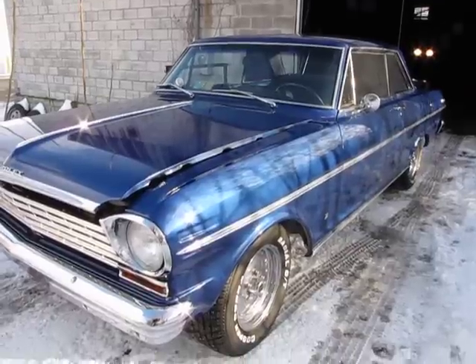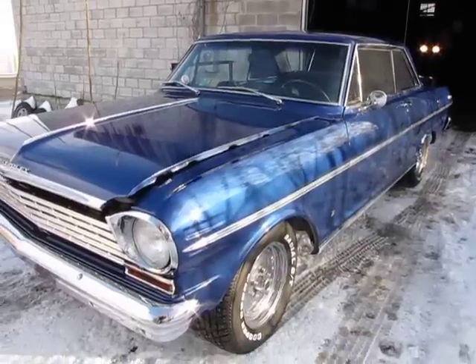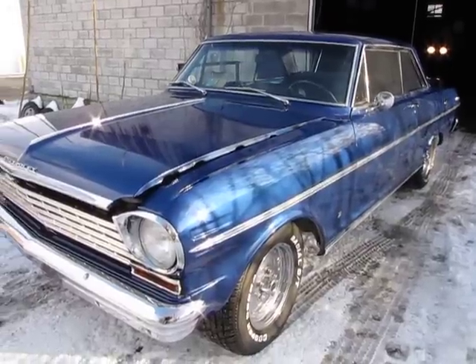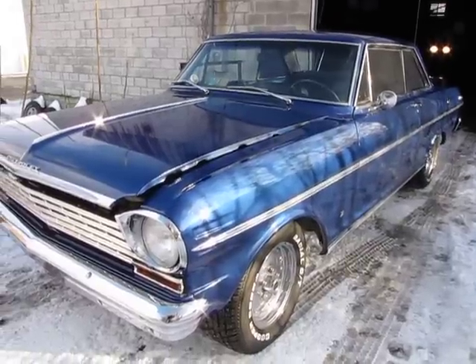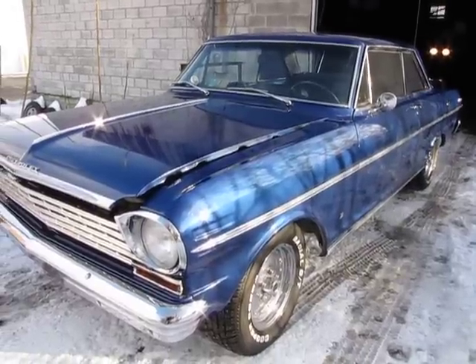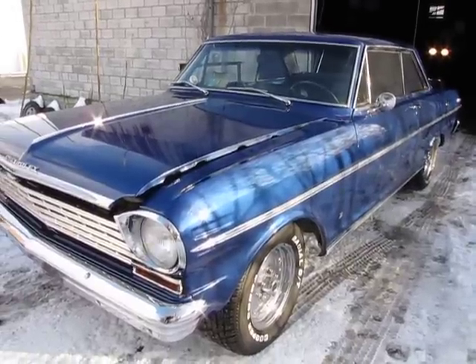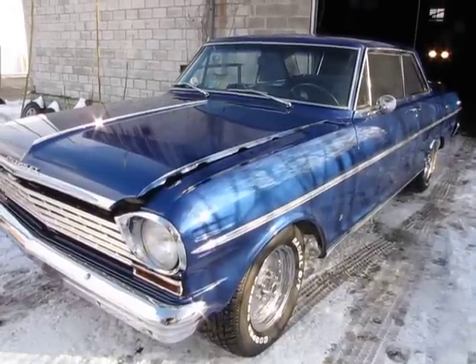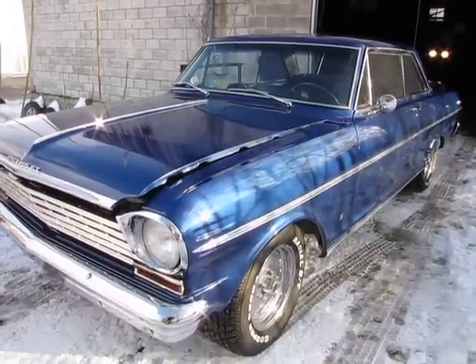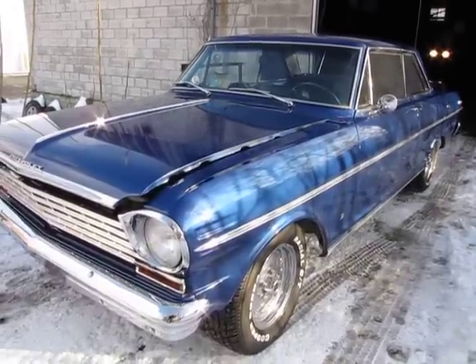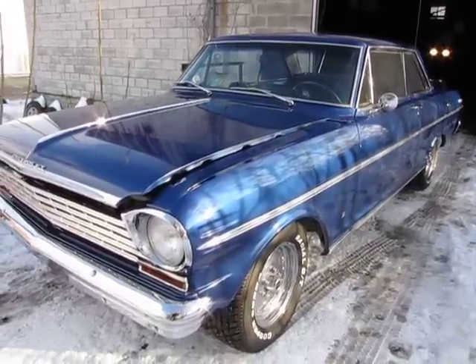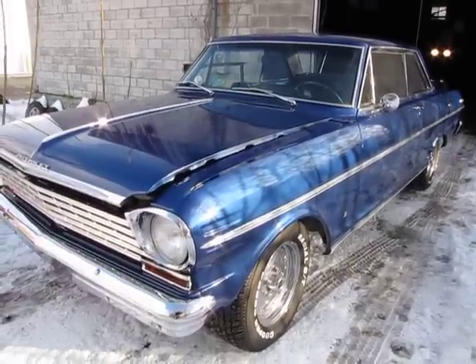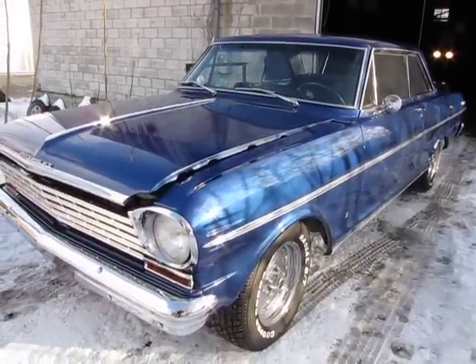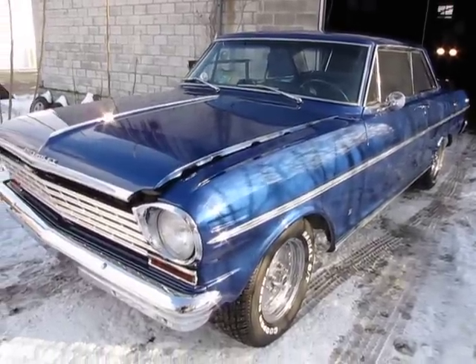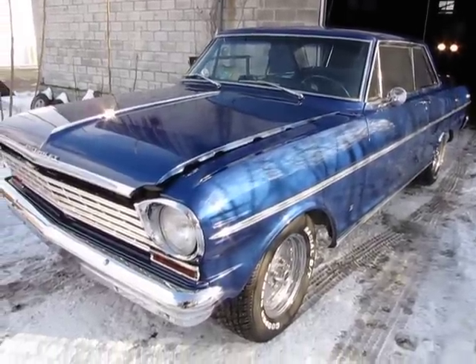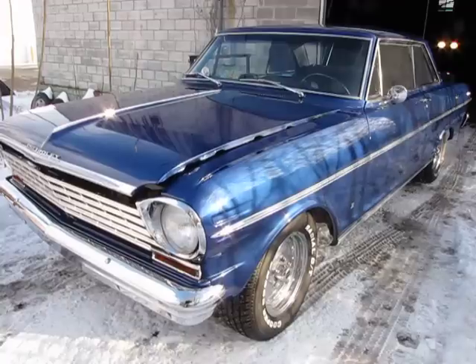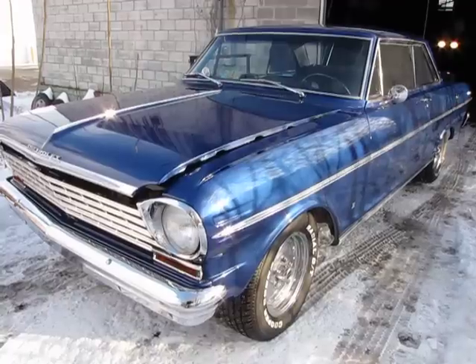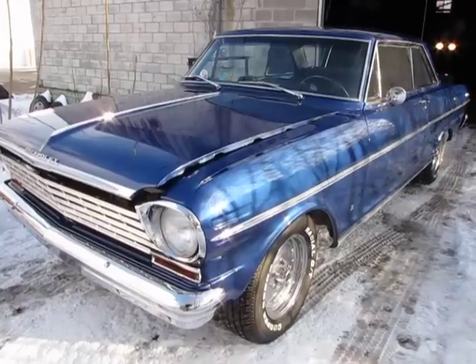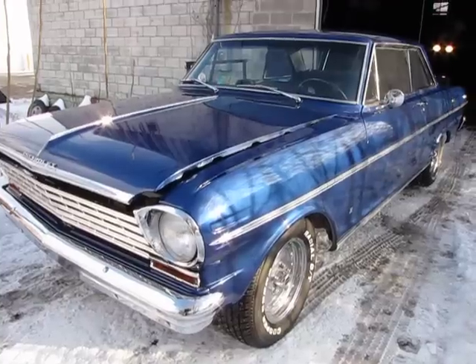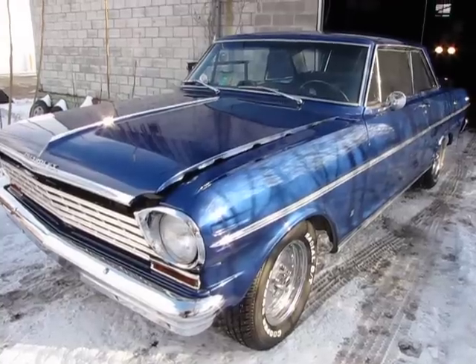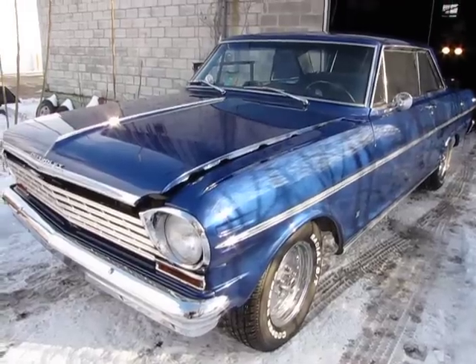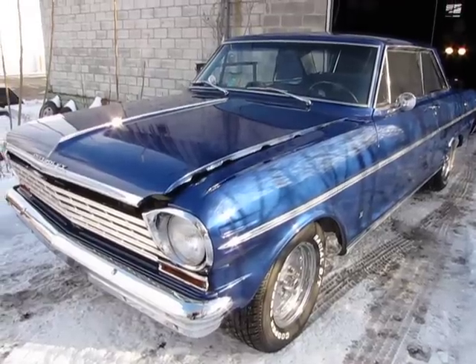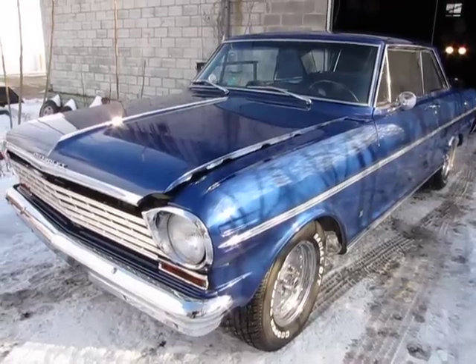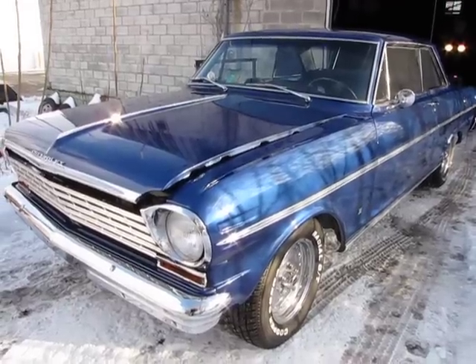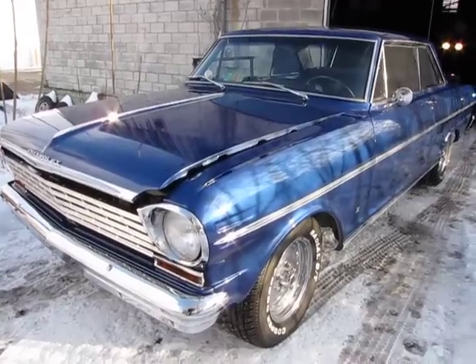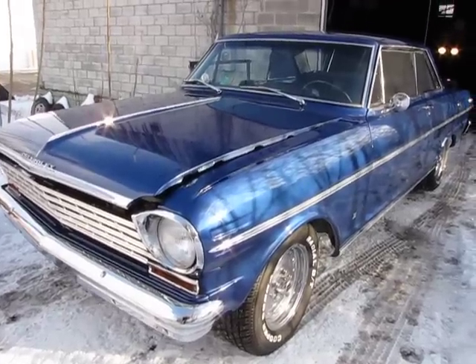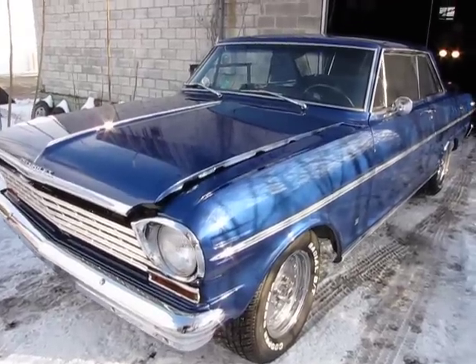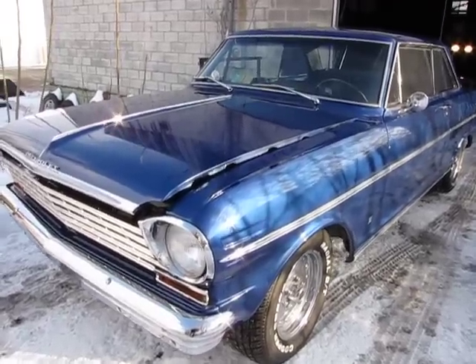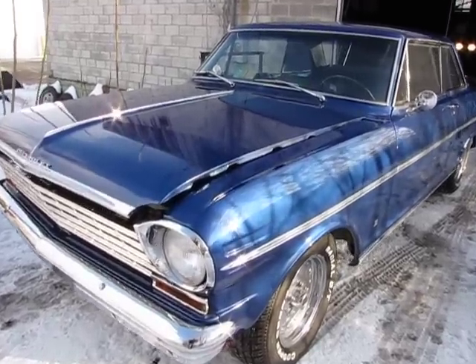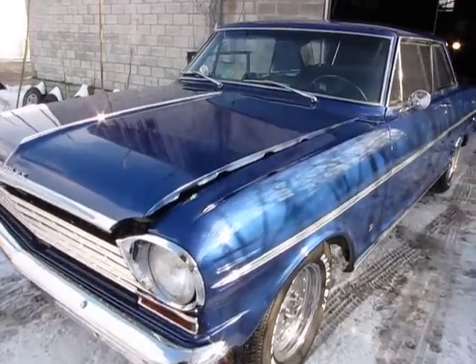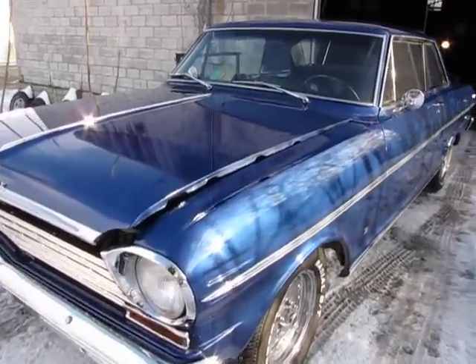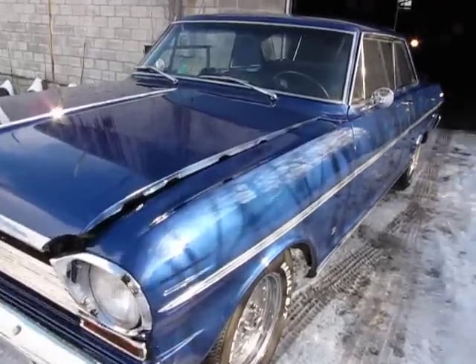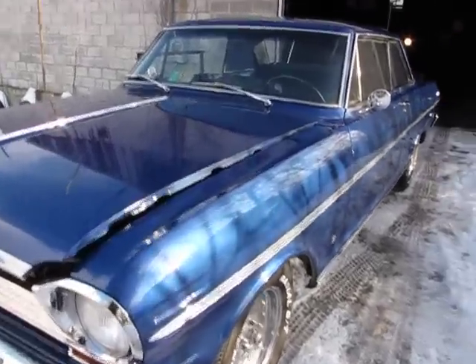Jason from Auto Appraise, continuing the video on the 1963 Chevy Nova SS.